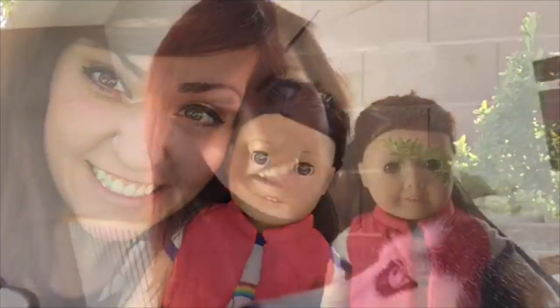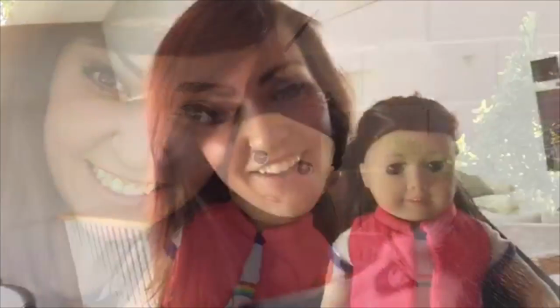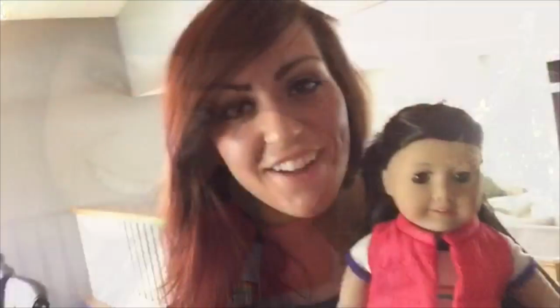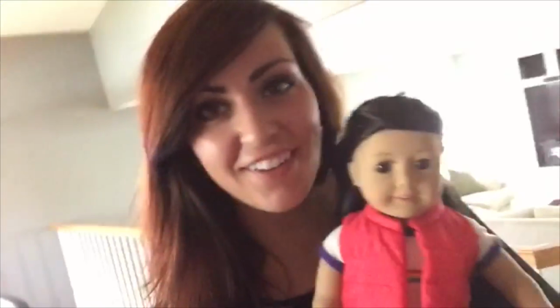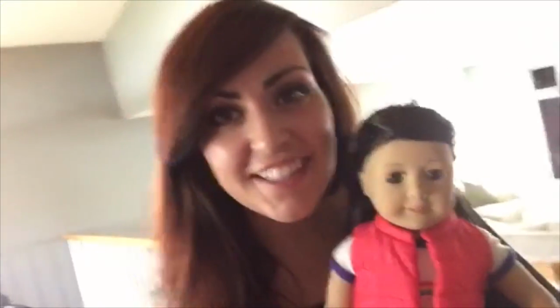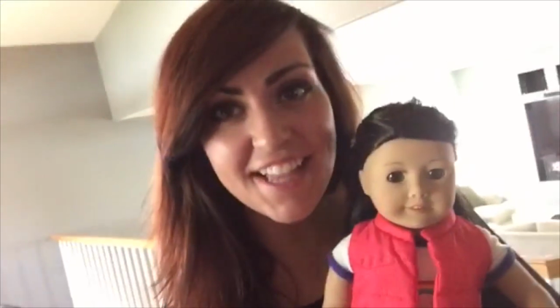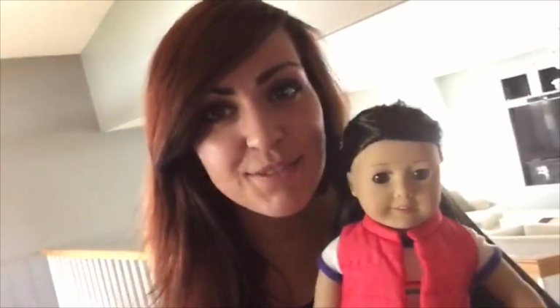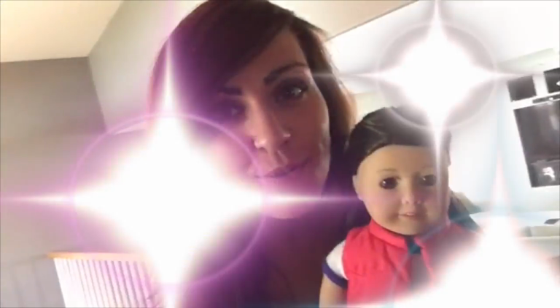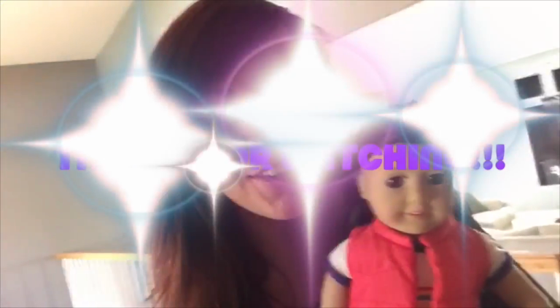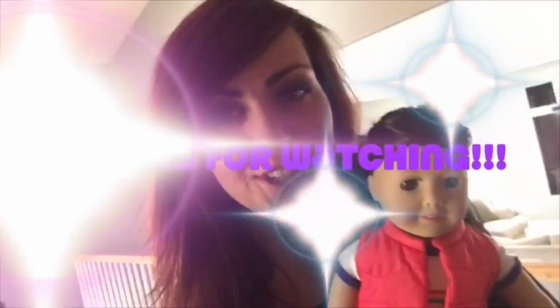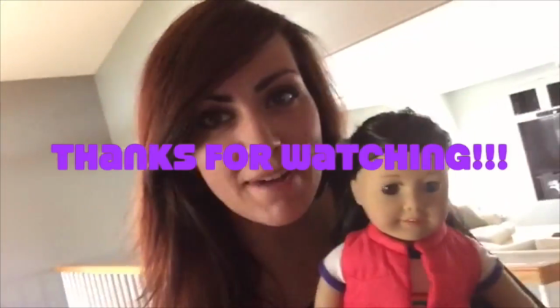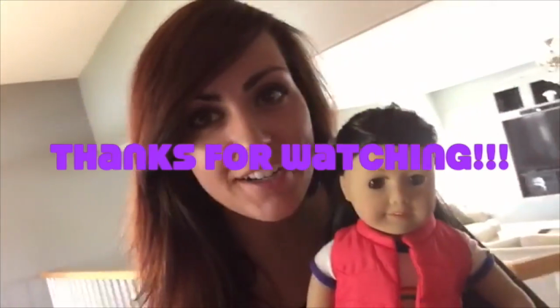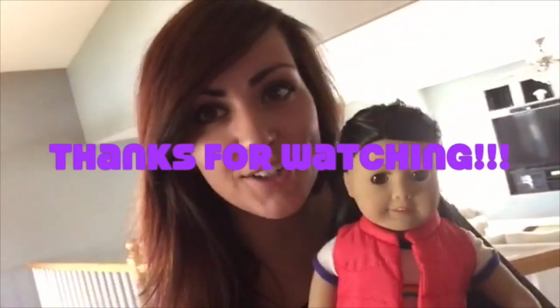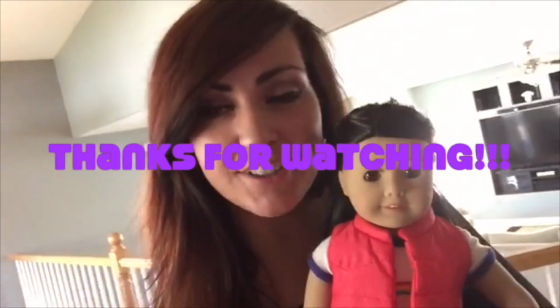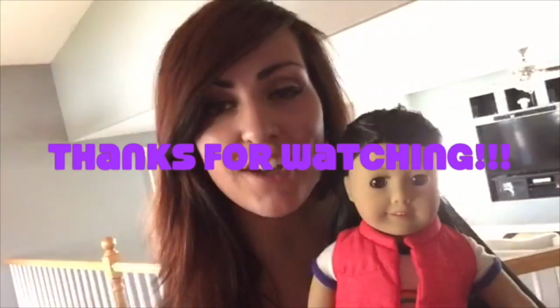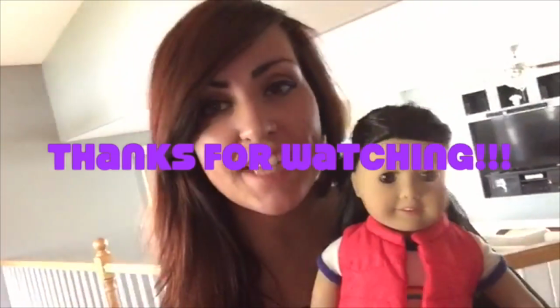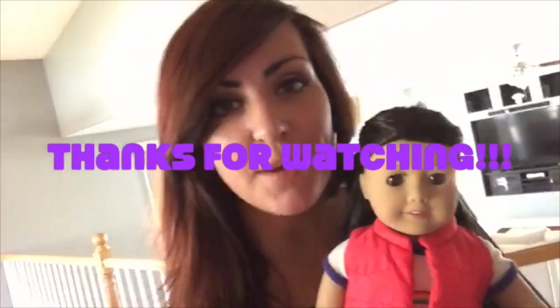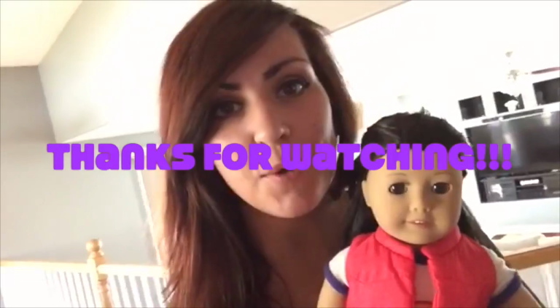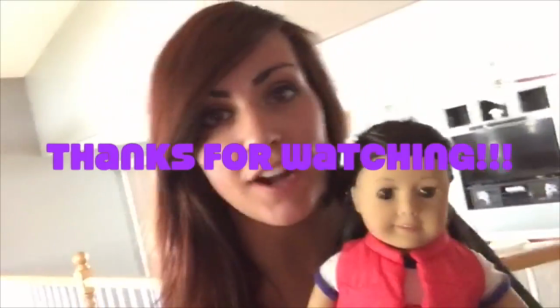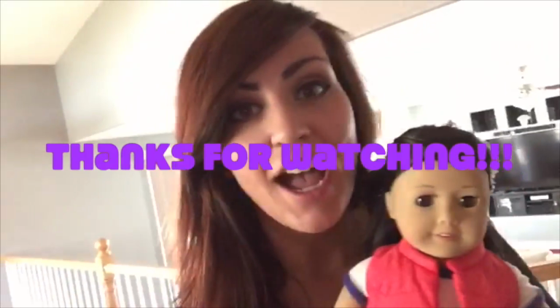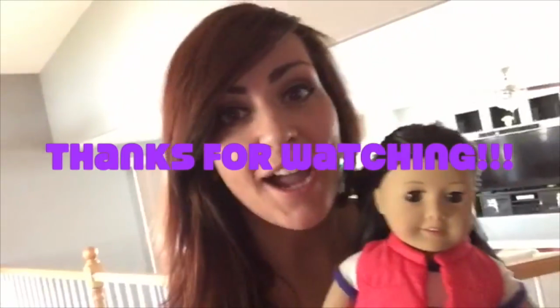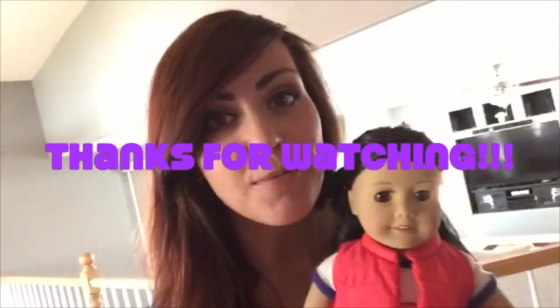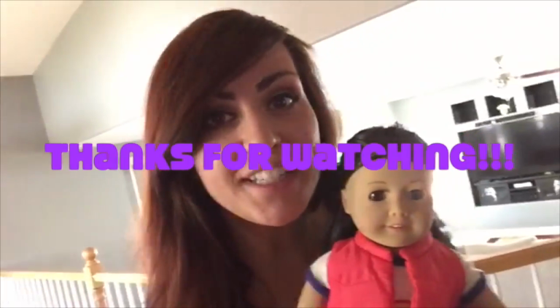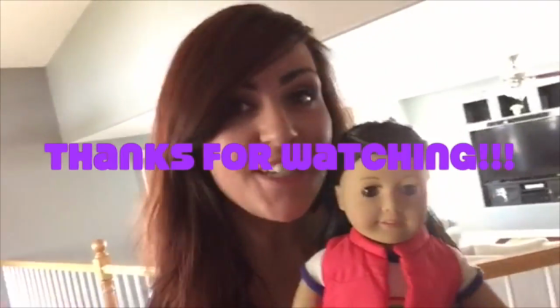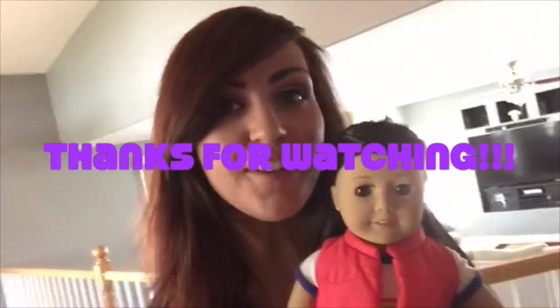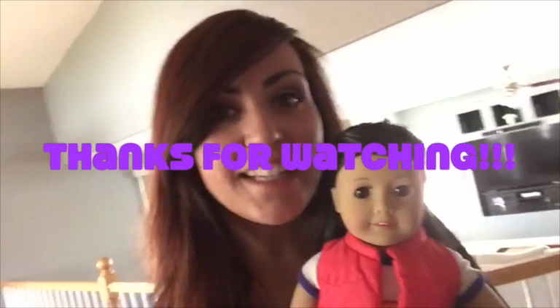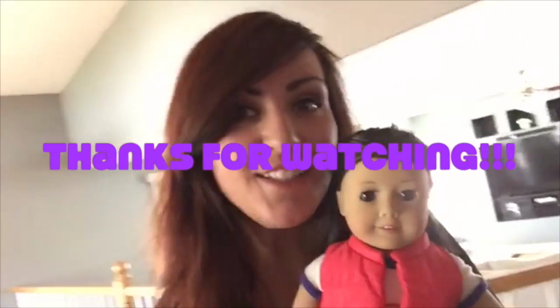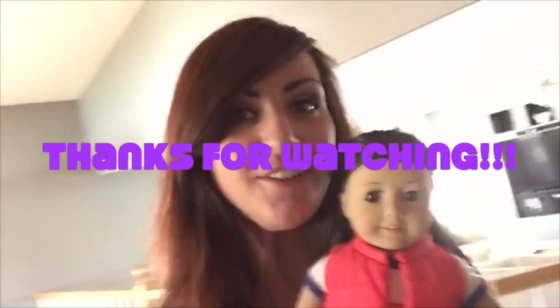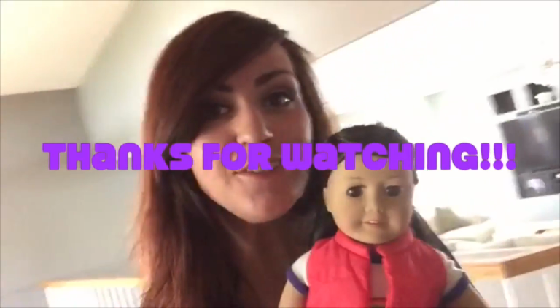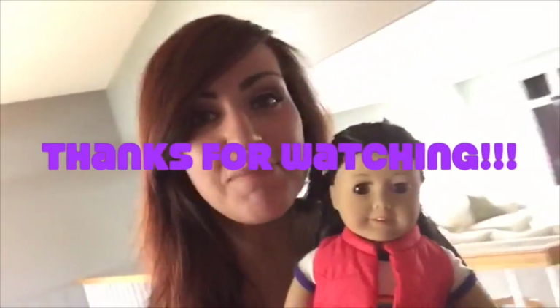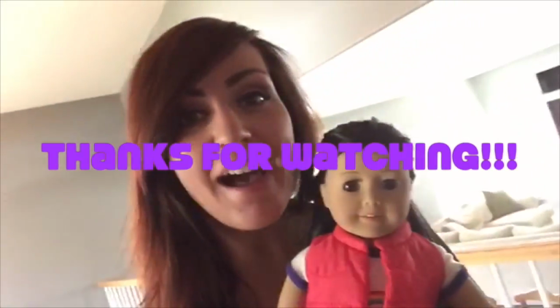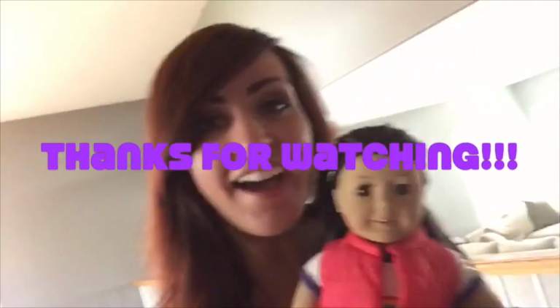All right friends, thanks for watching American Girl Dolls and more. I hope to see you again soon. Bye bye.